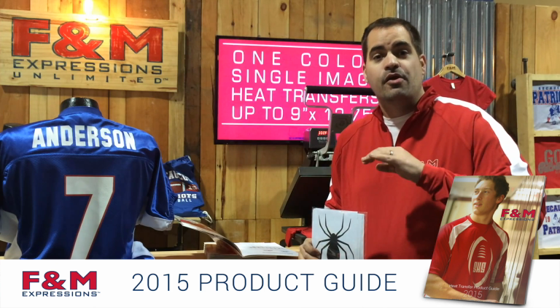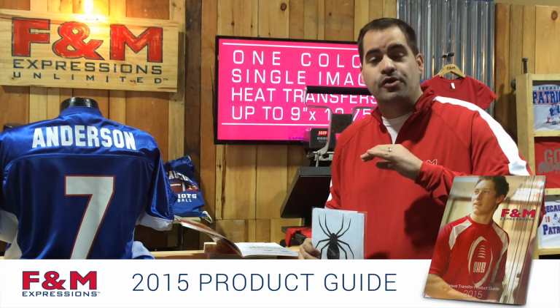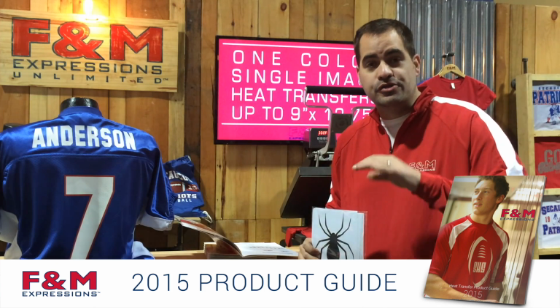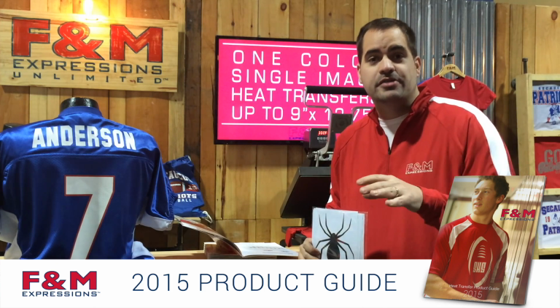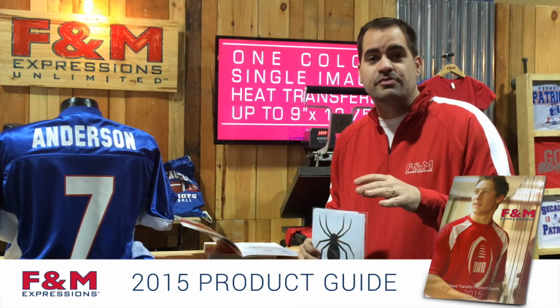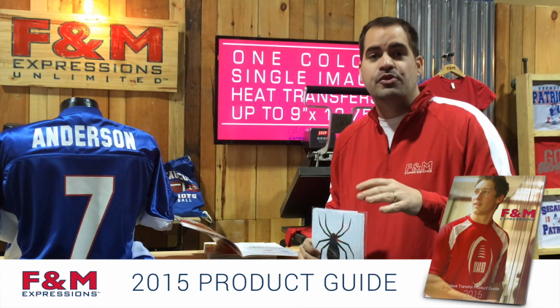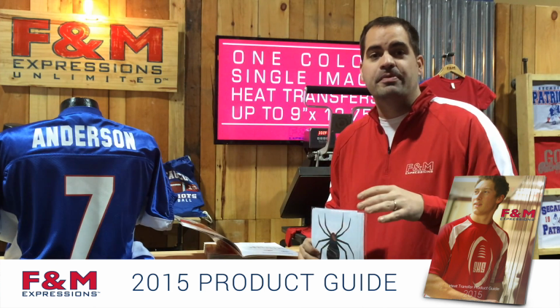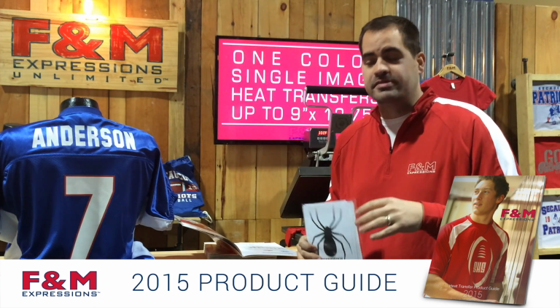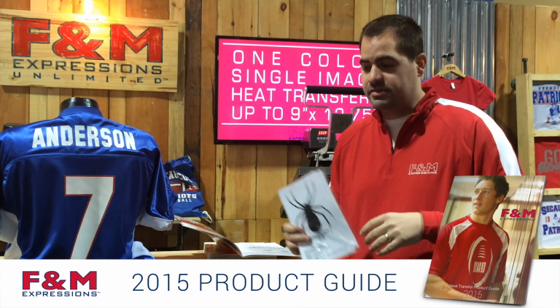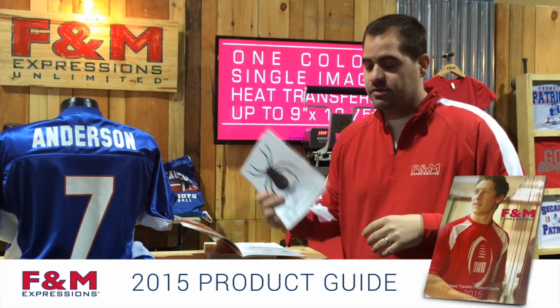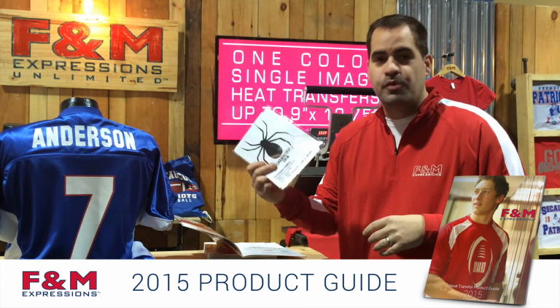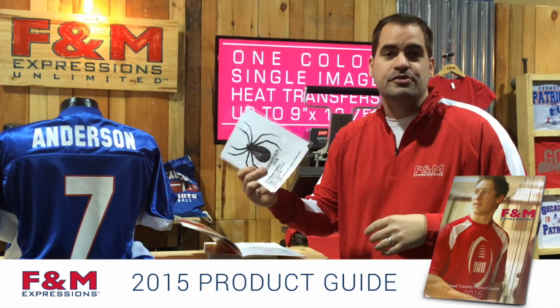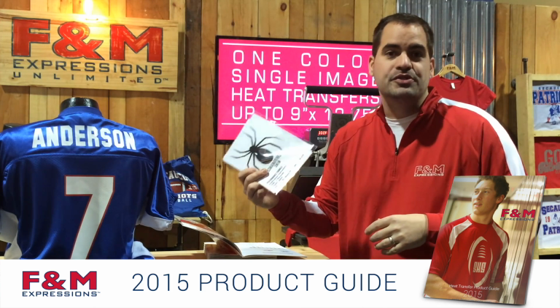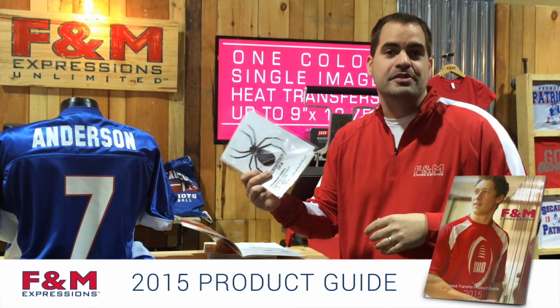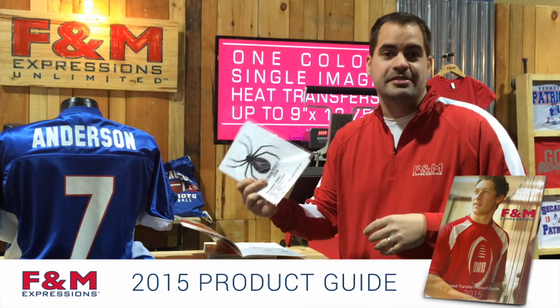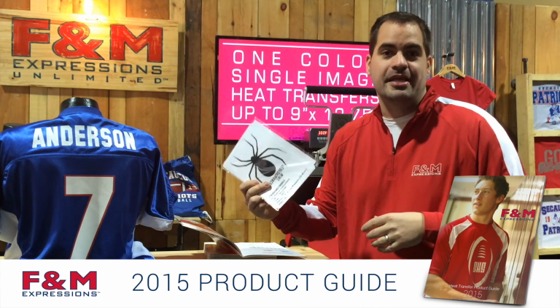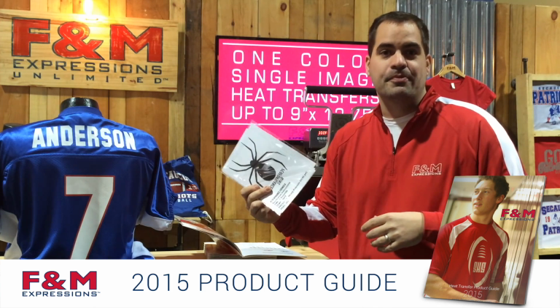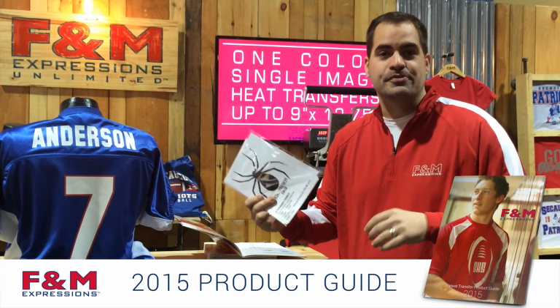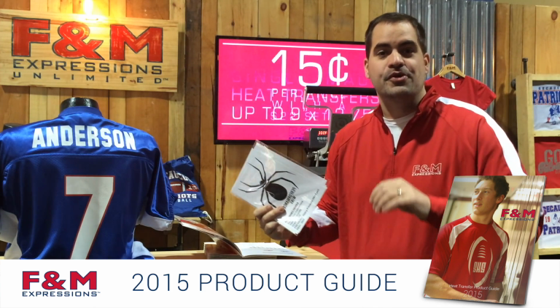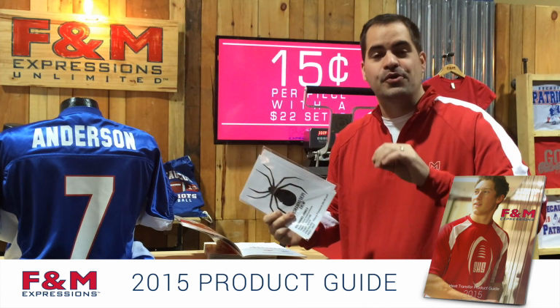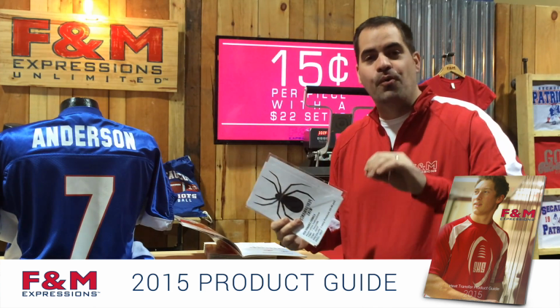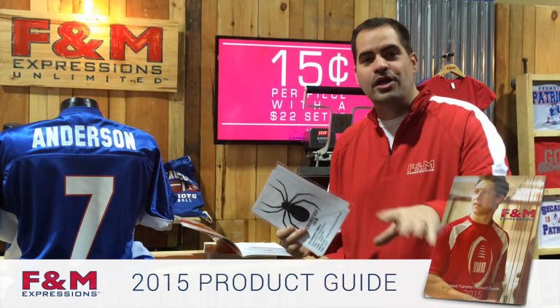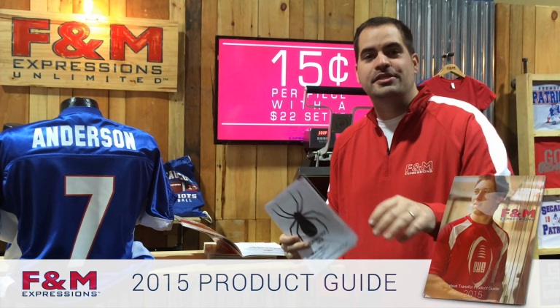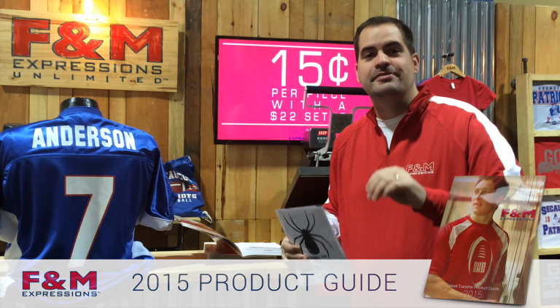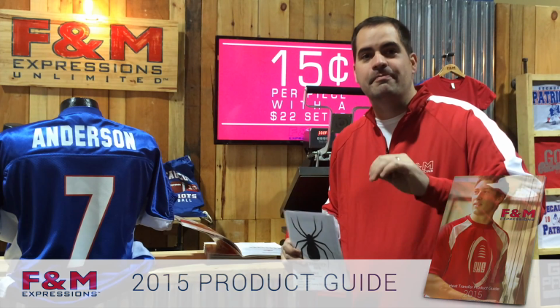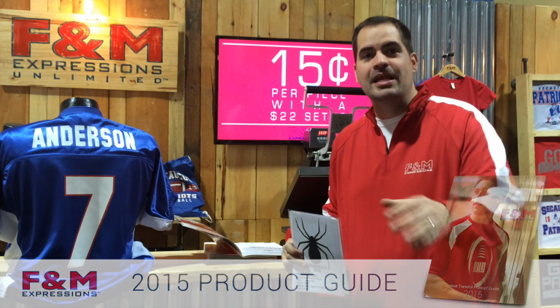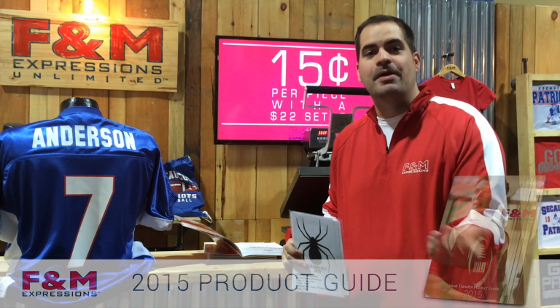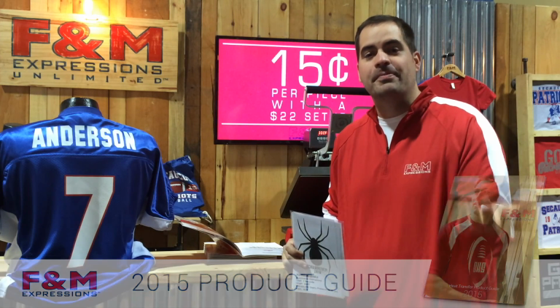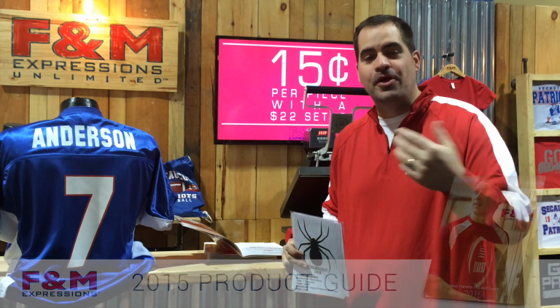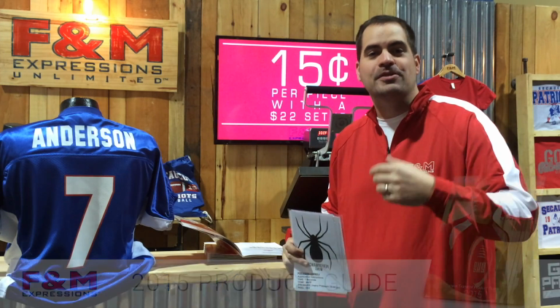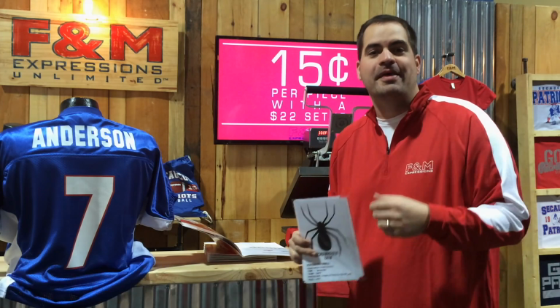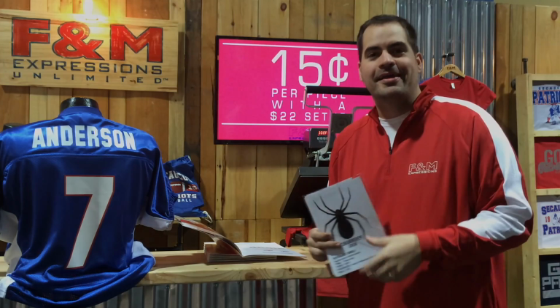You can trust us with your business, we trust you with these samples. Go wash test them, beat them up, and call us back.